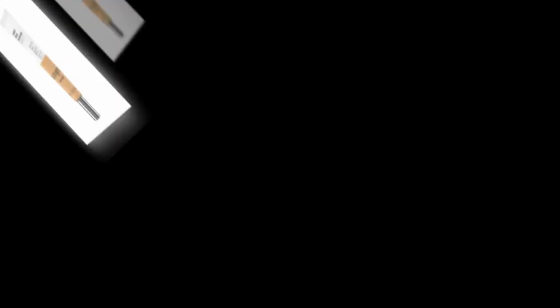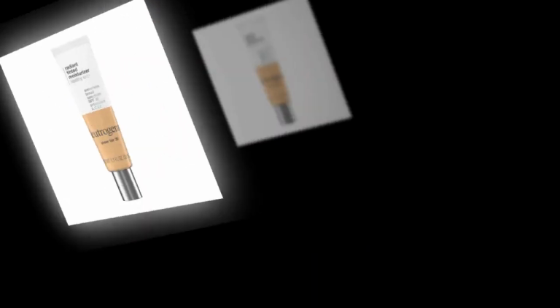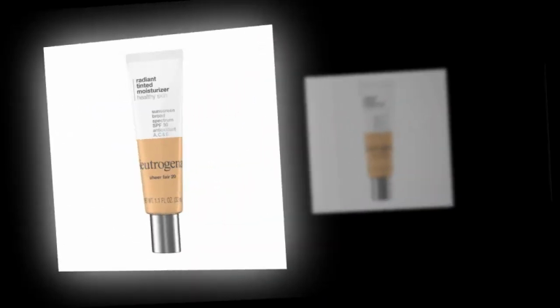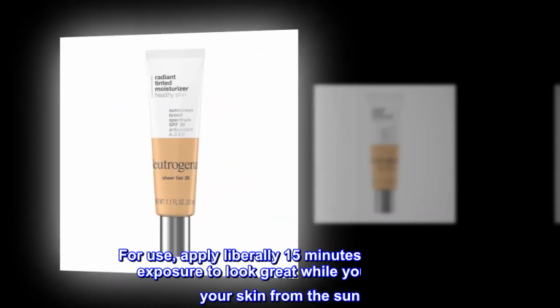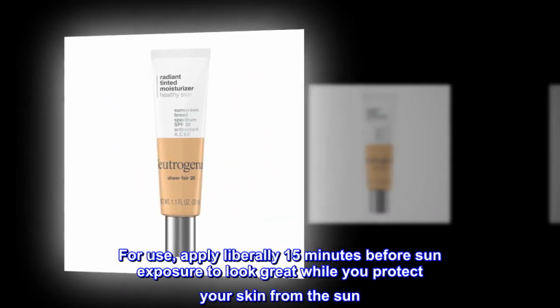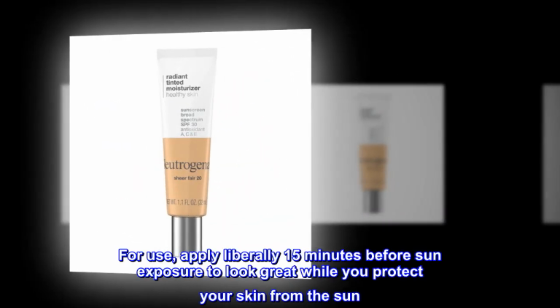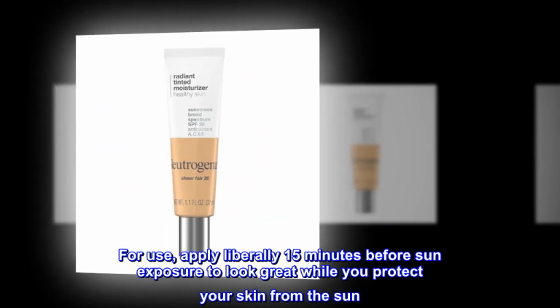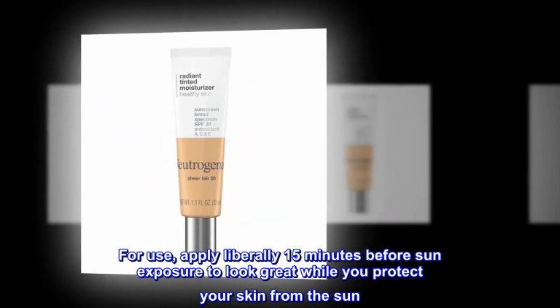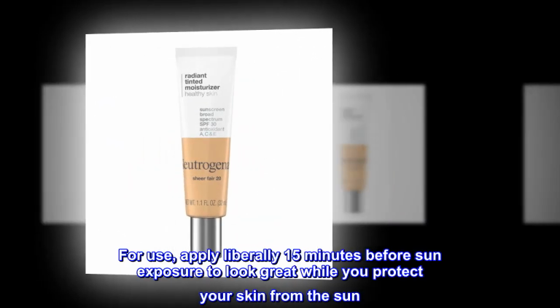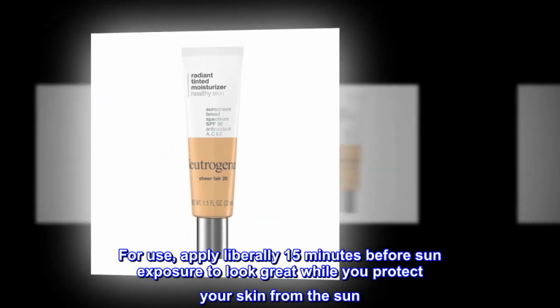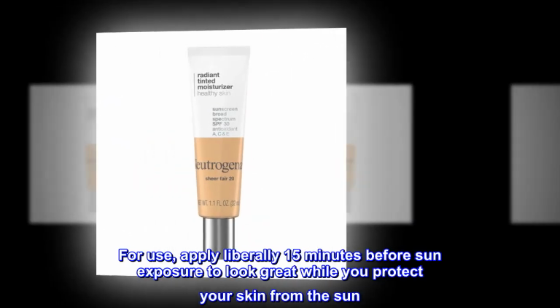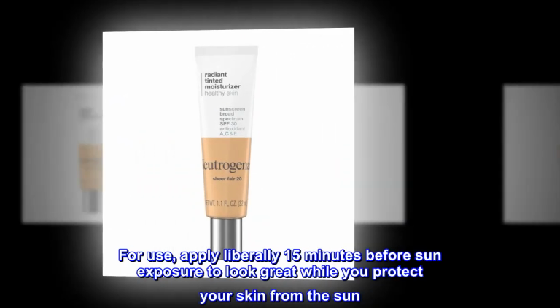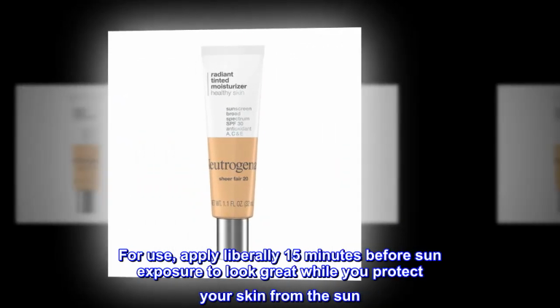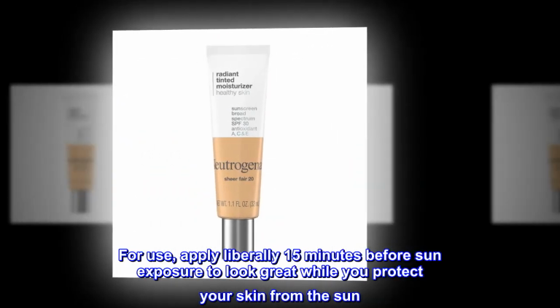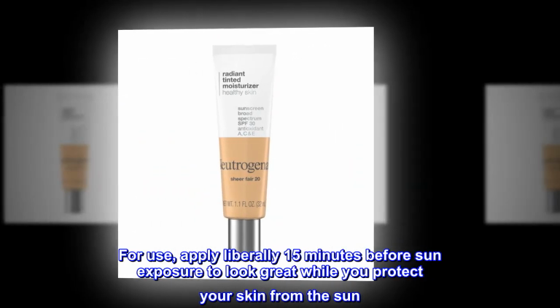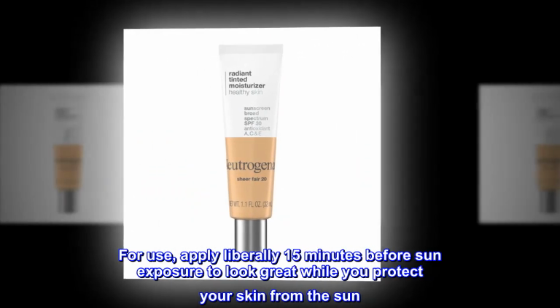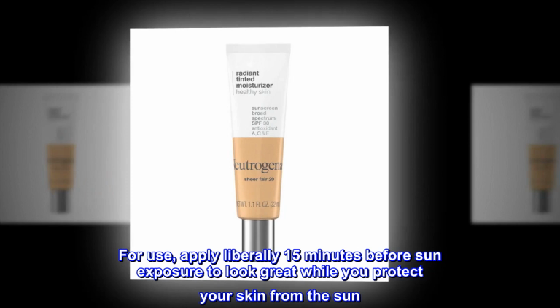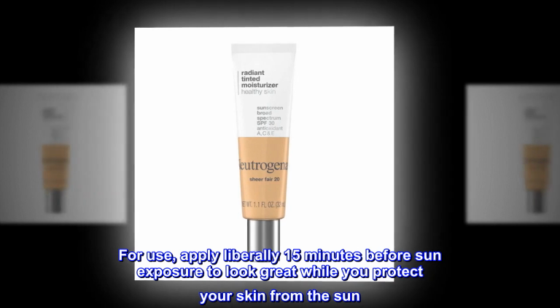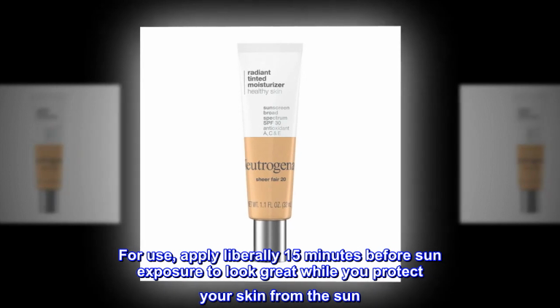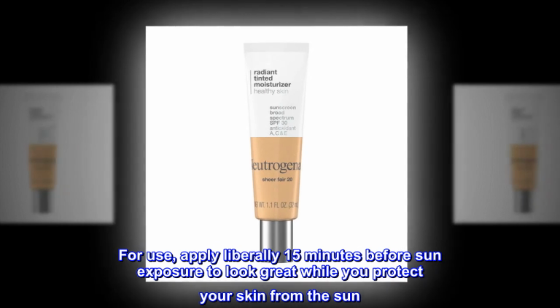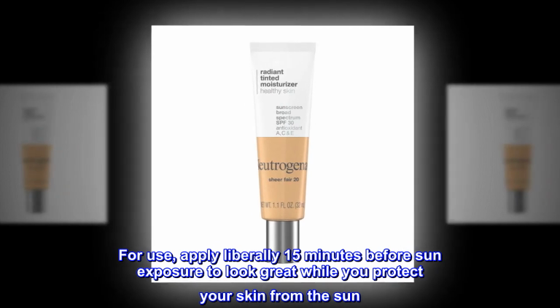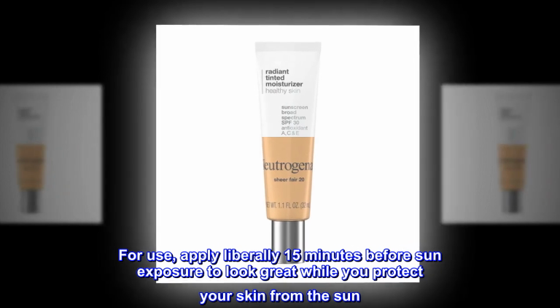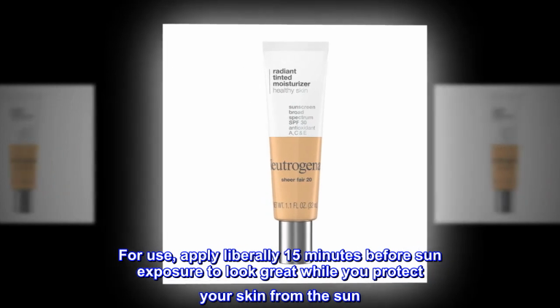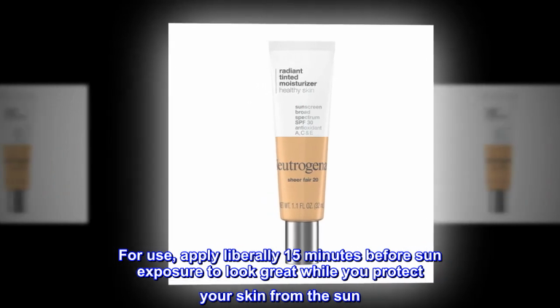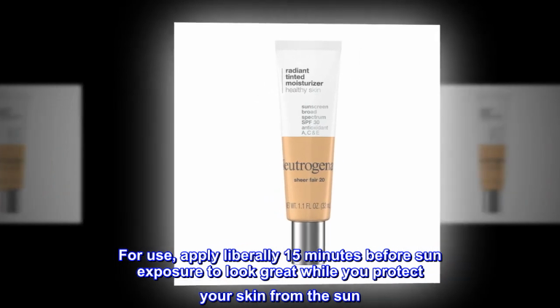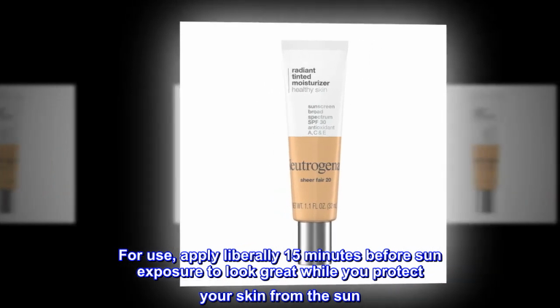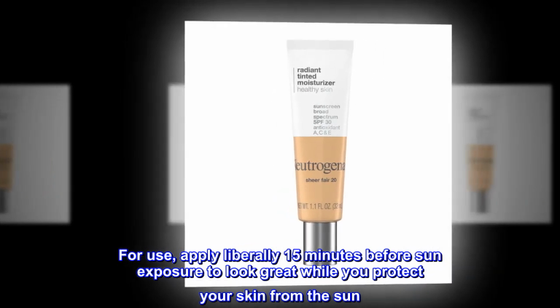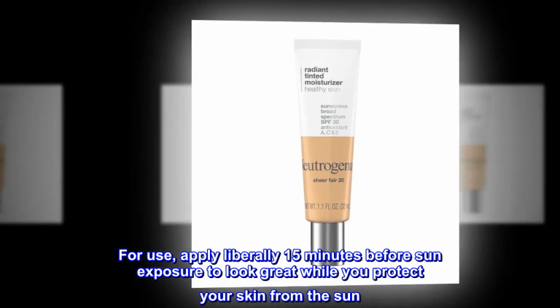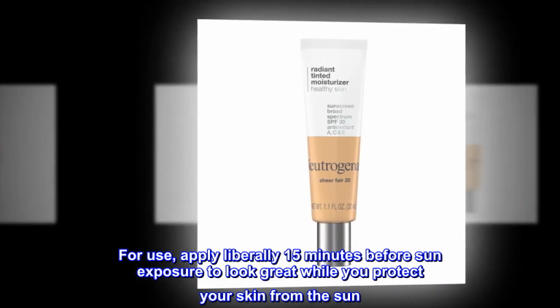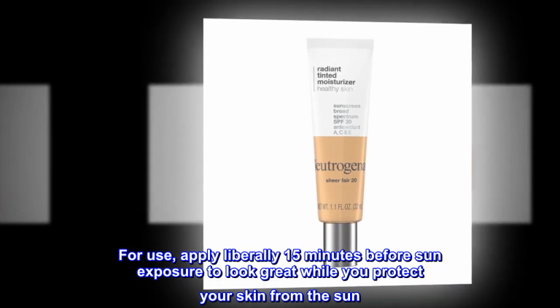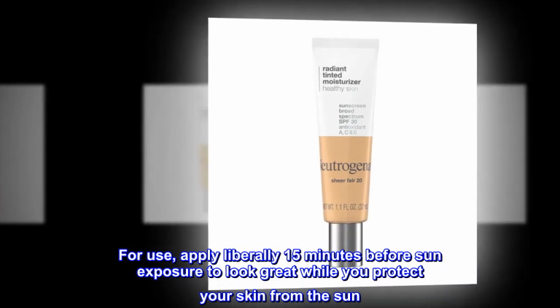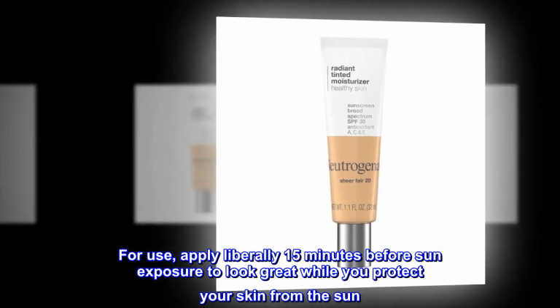For use, apply liberally 15 minutes before sun exposure to look great while you protect your skin from the sun.